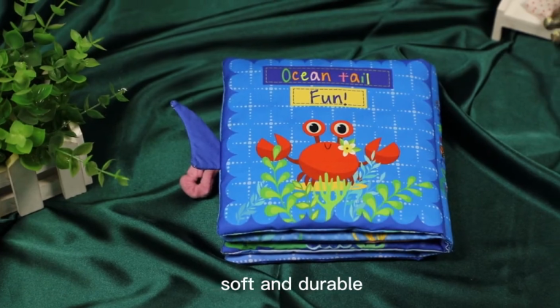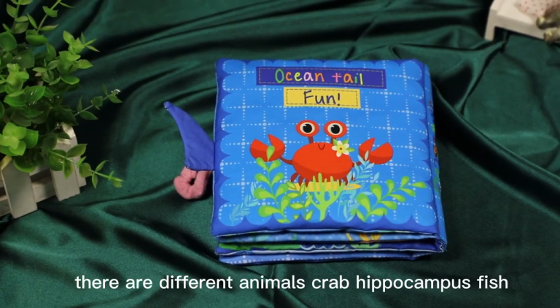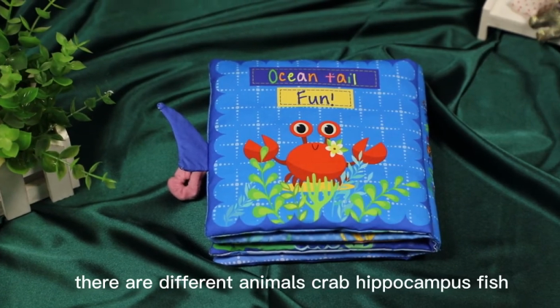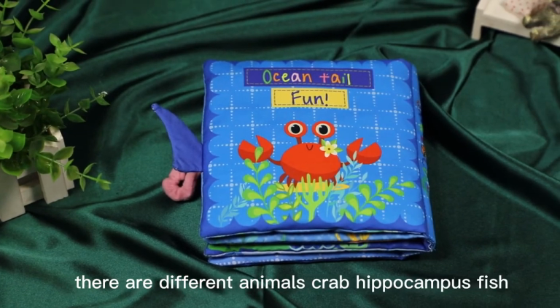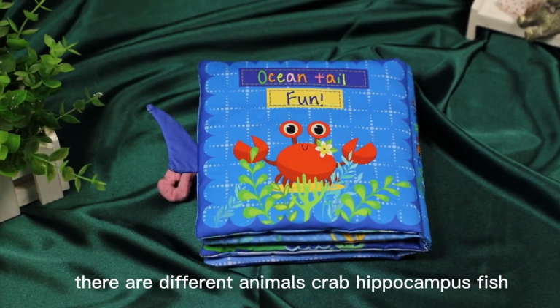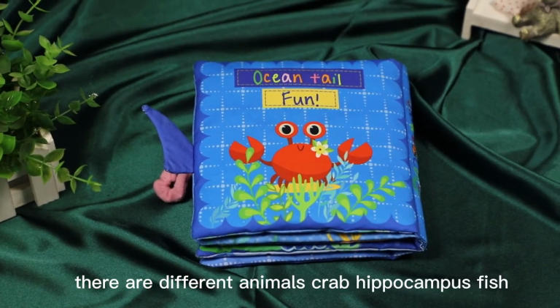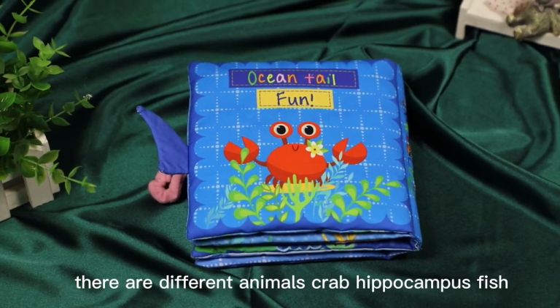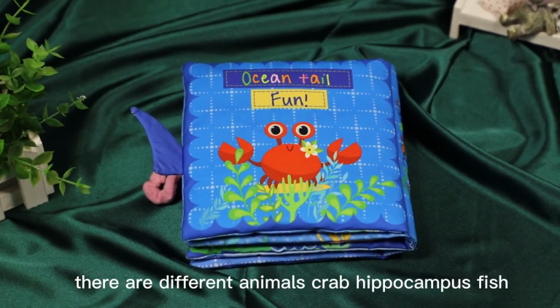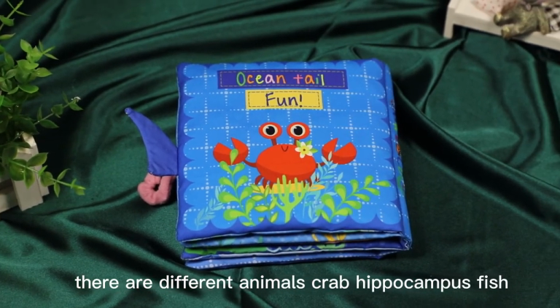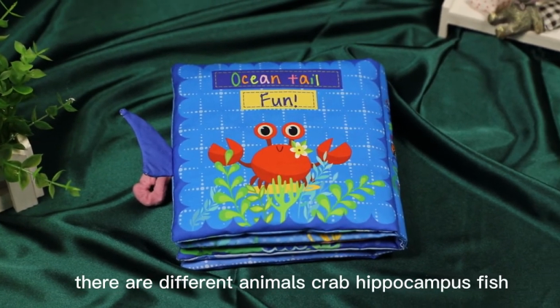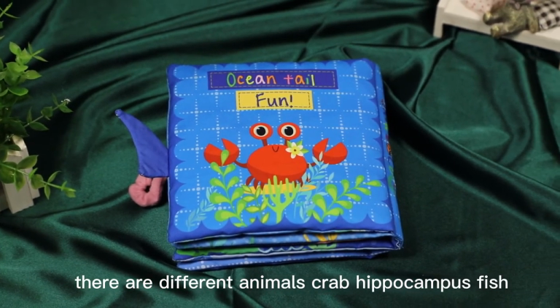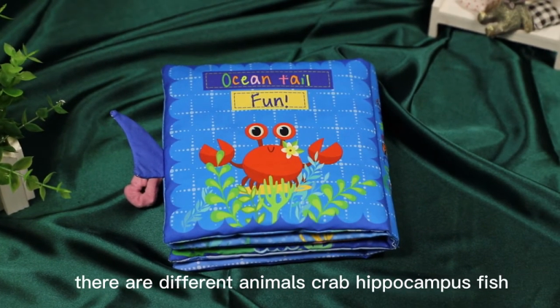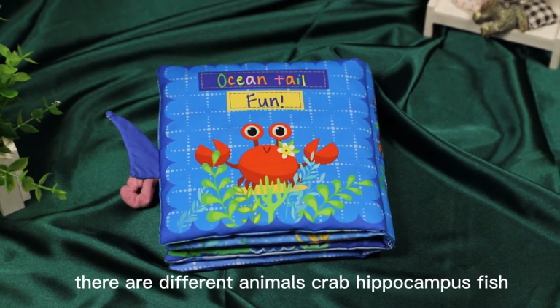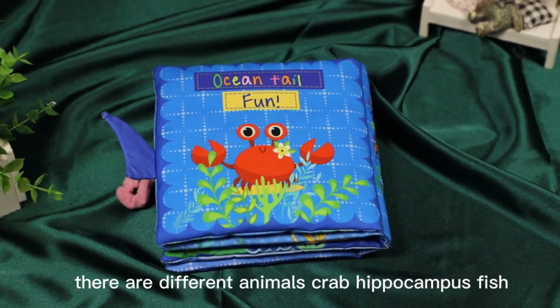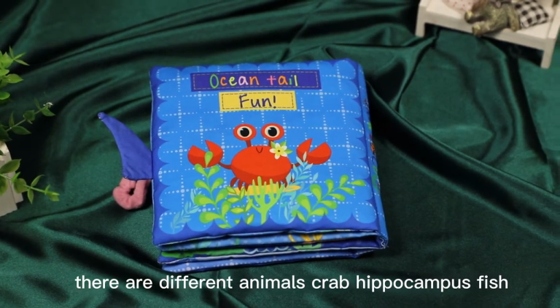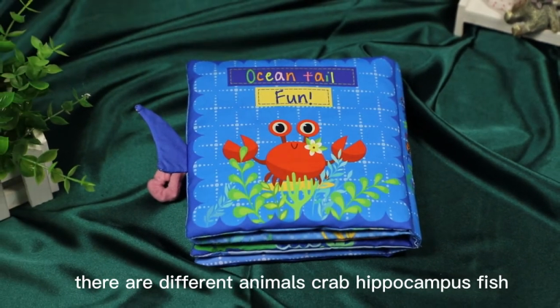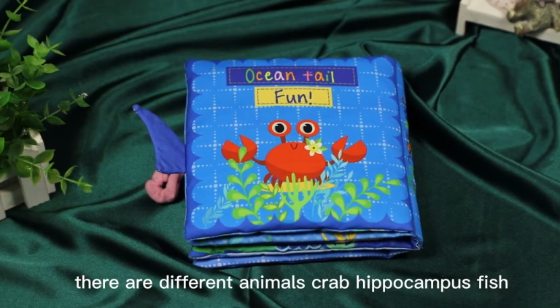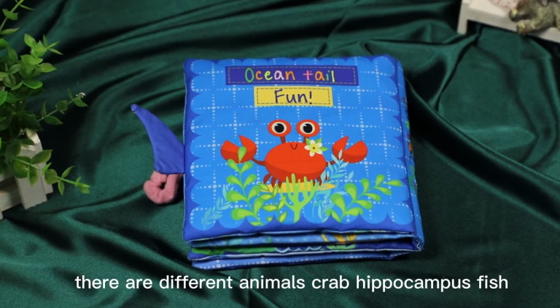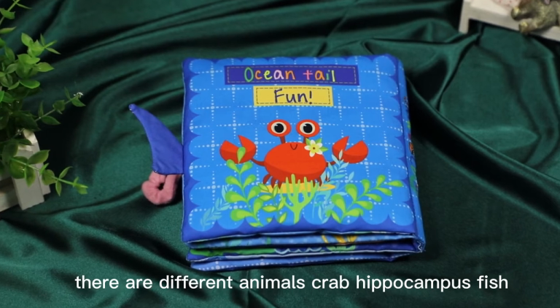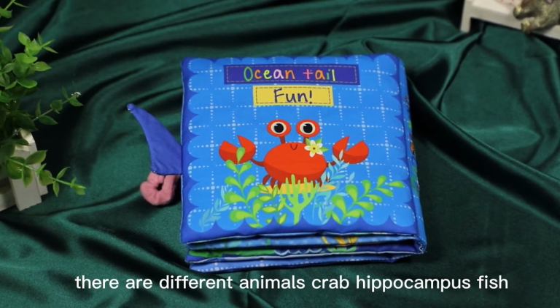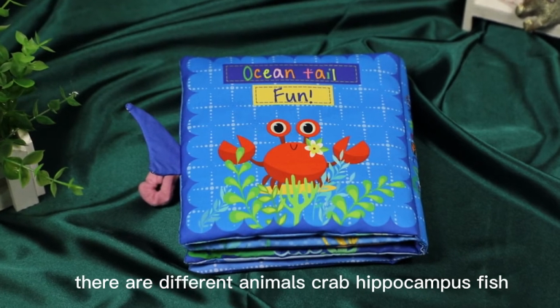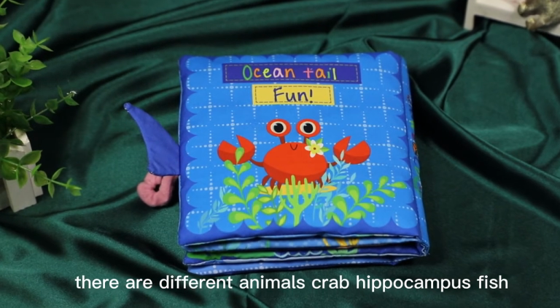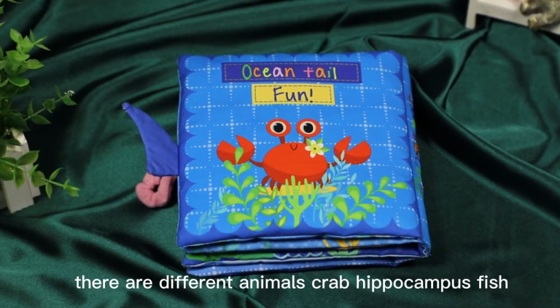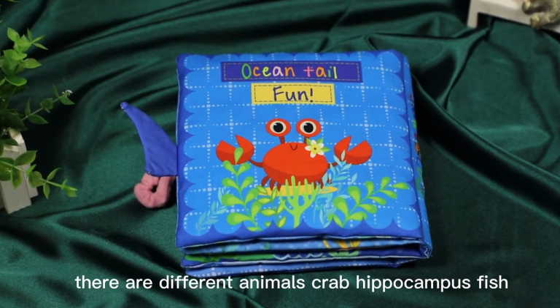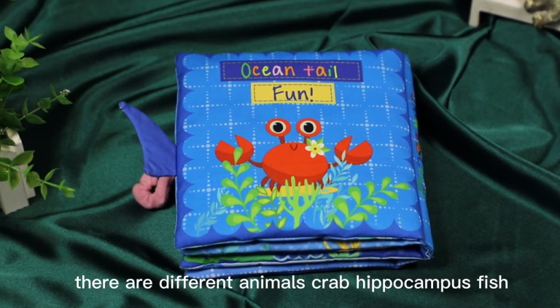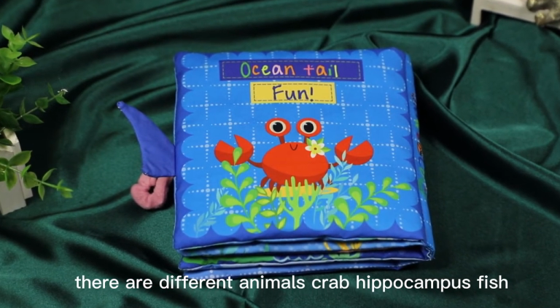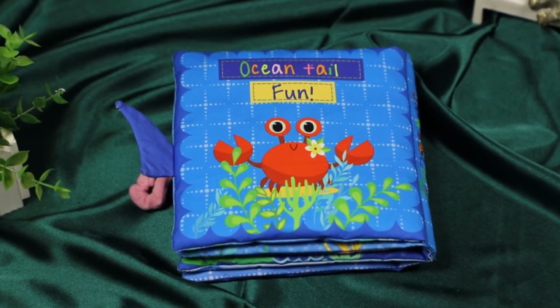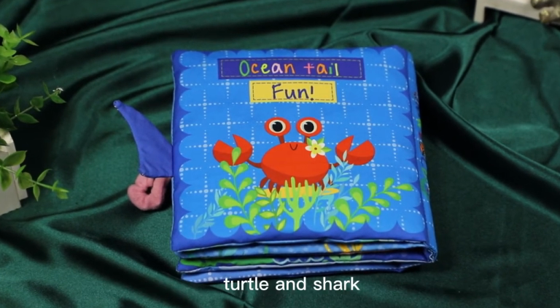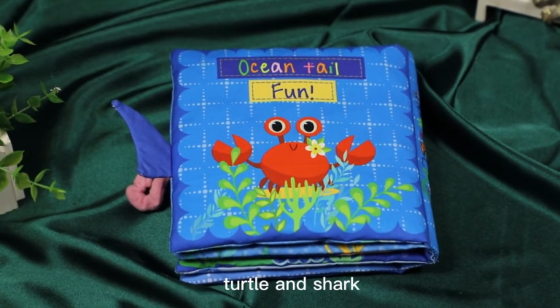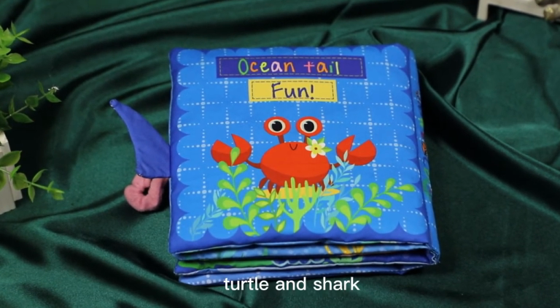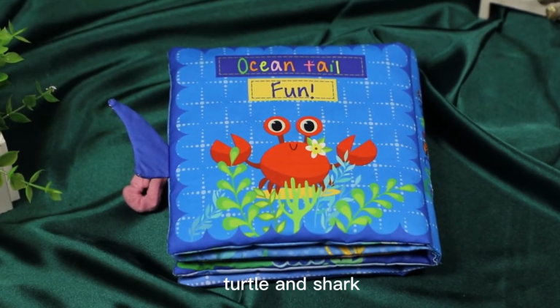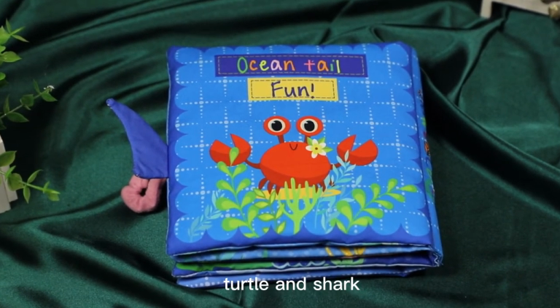There are different animals: crab, hippocampus, fish, turtle and shark.